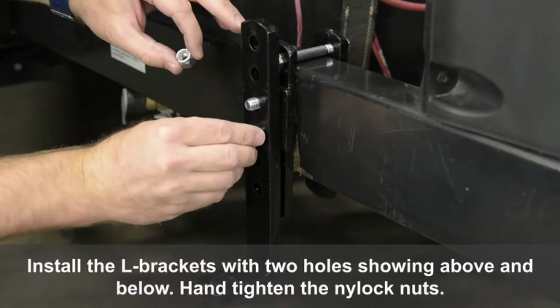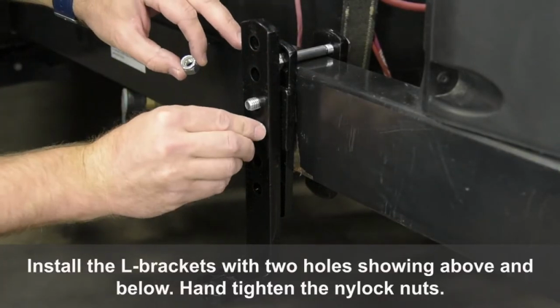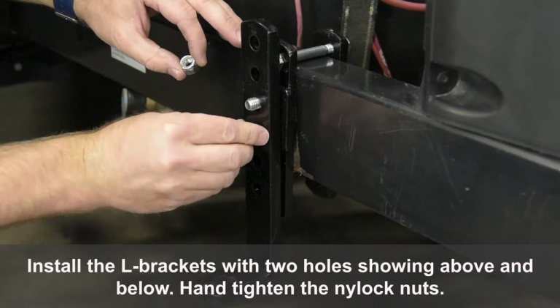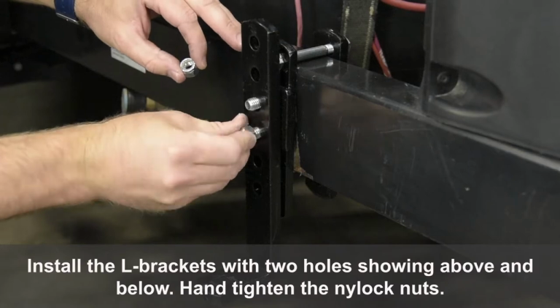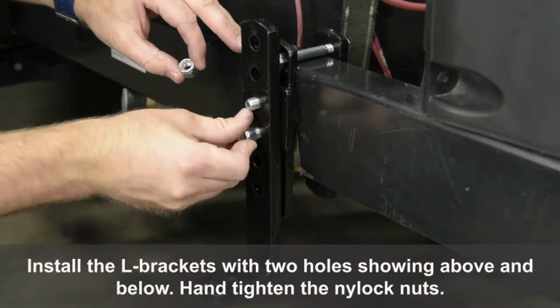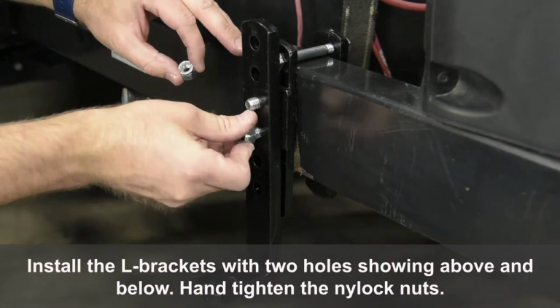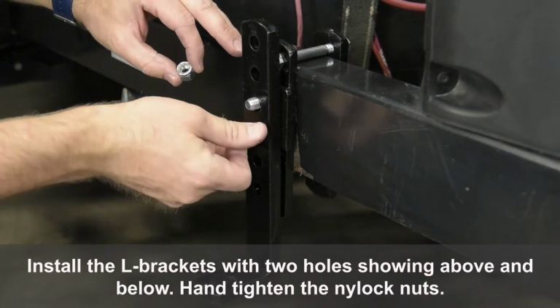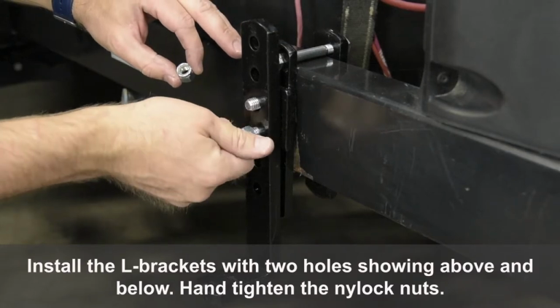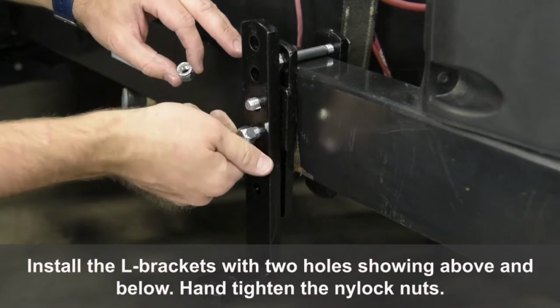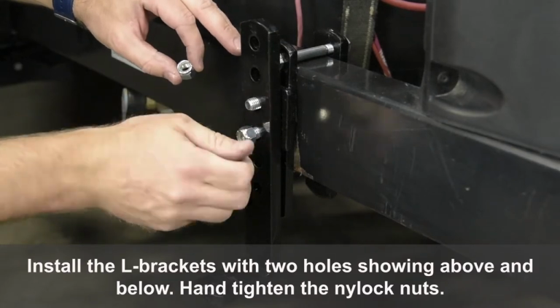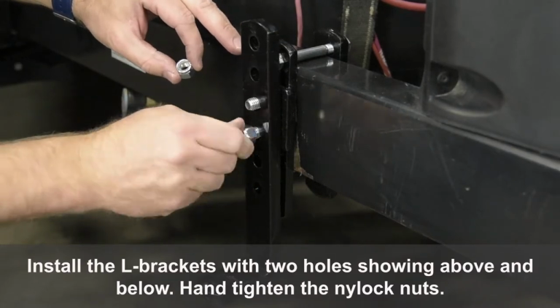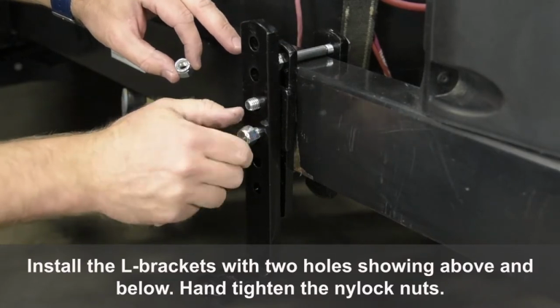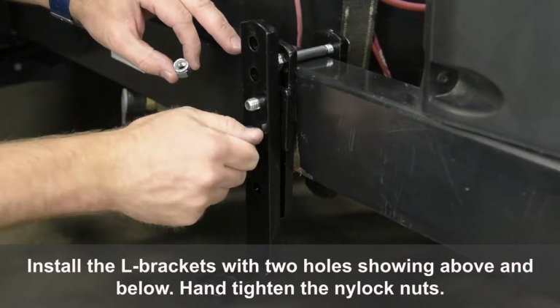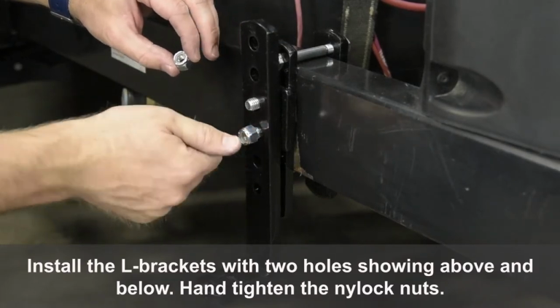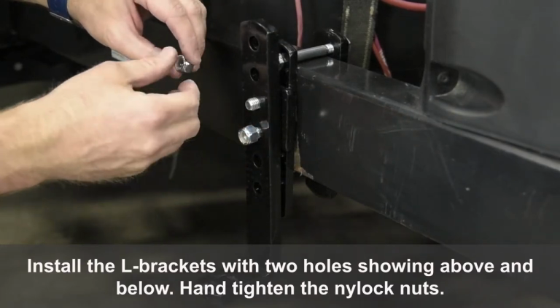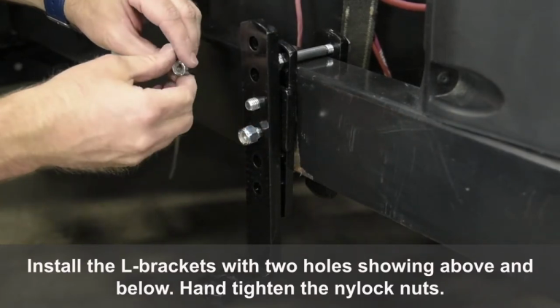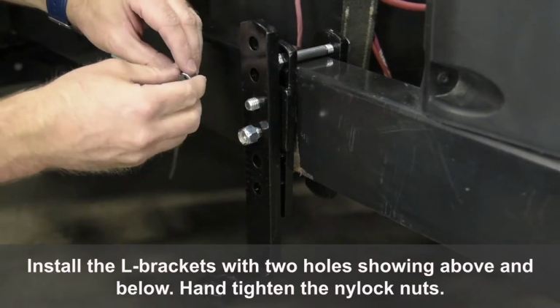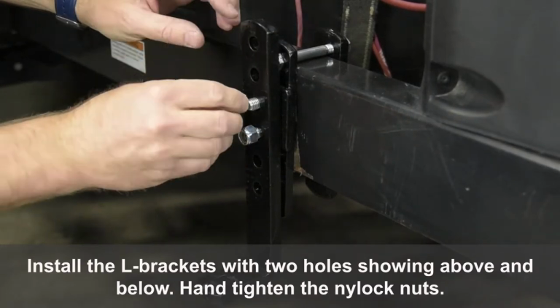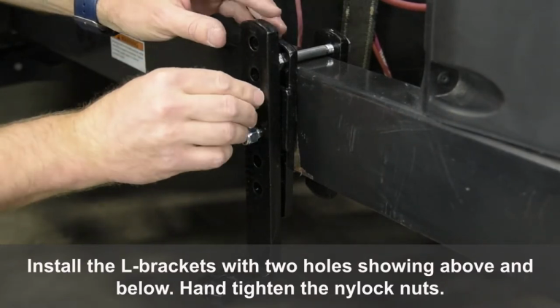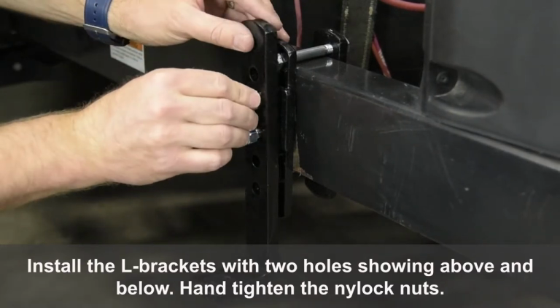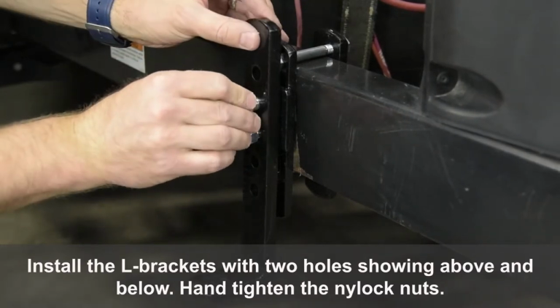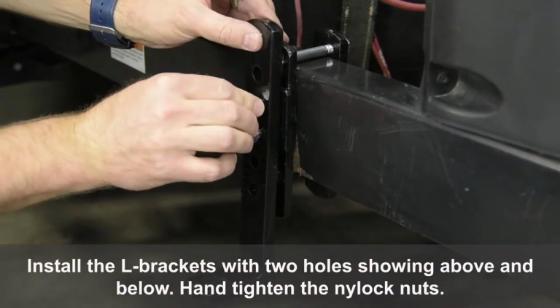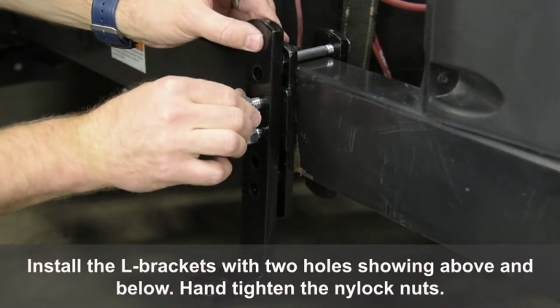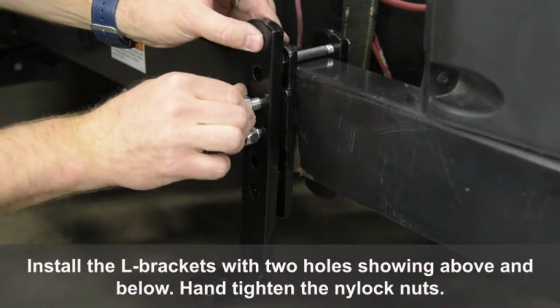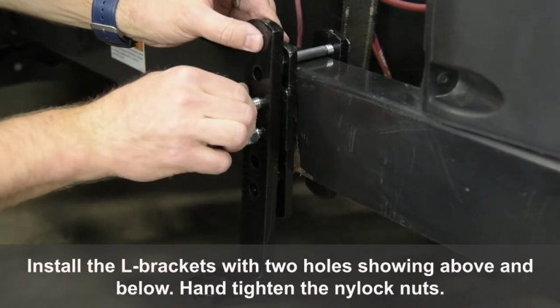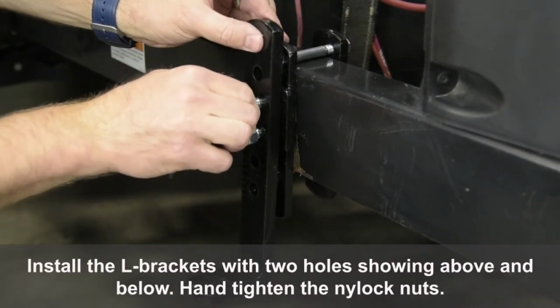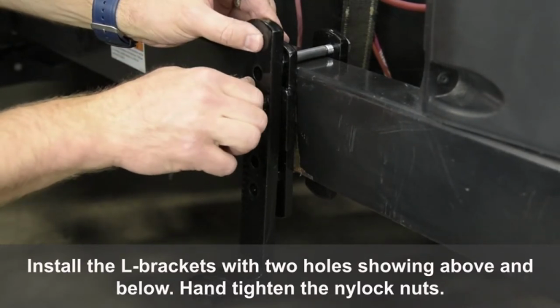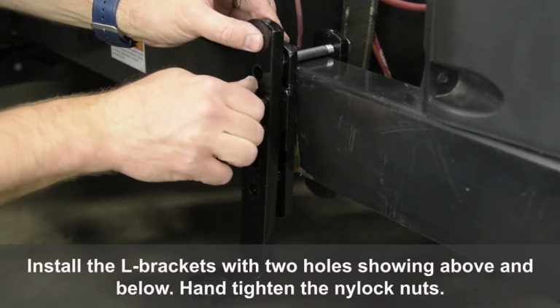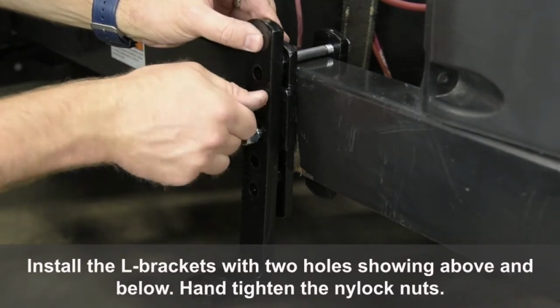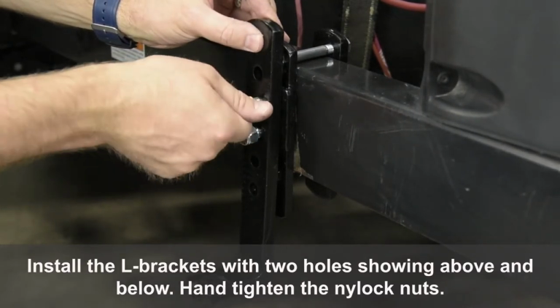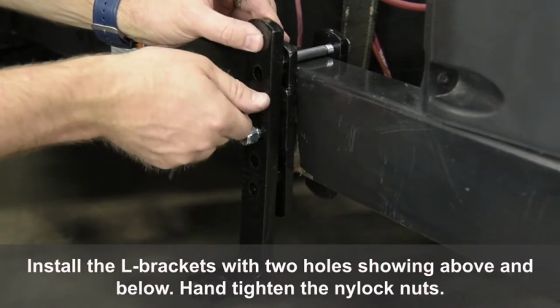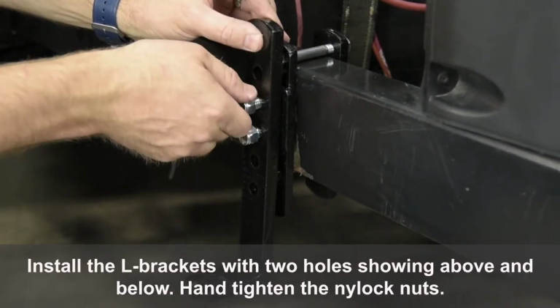Install the L-brackets with two holes showing above and below. Hand tighten the nylock nuts.